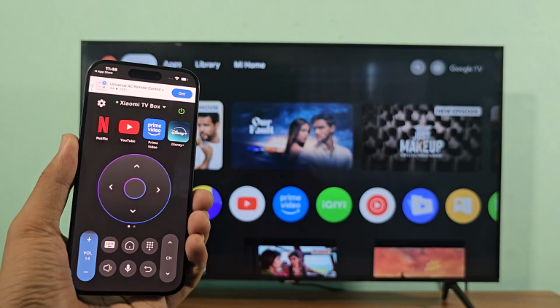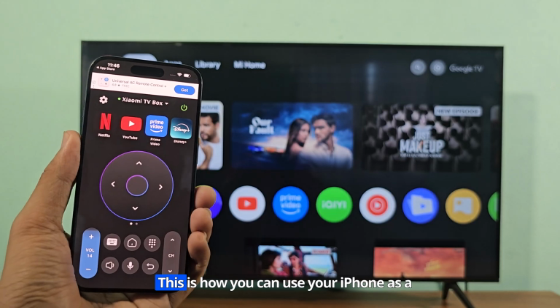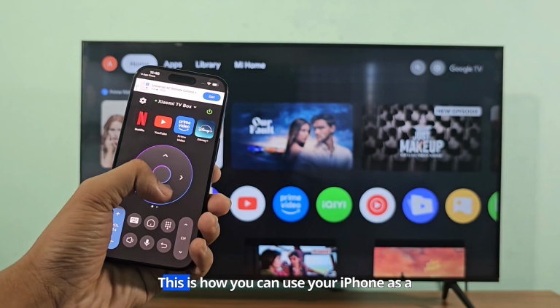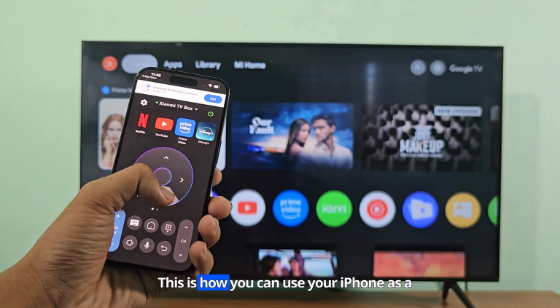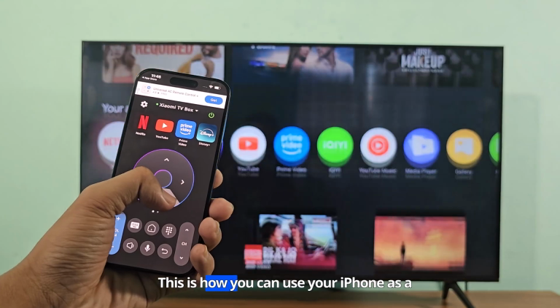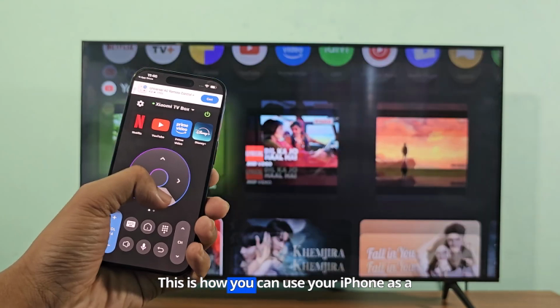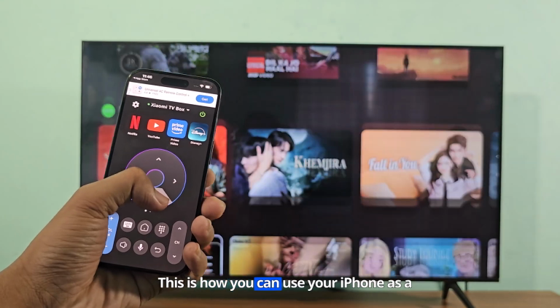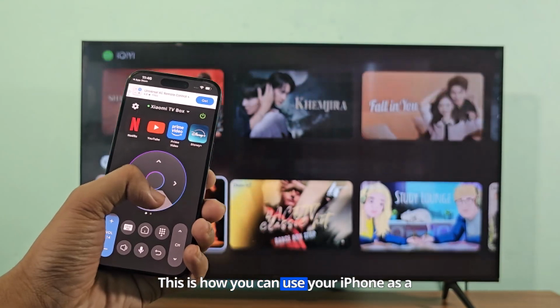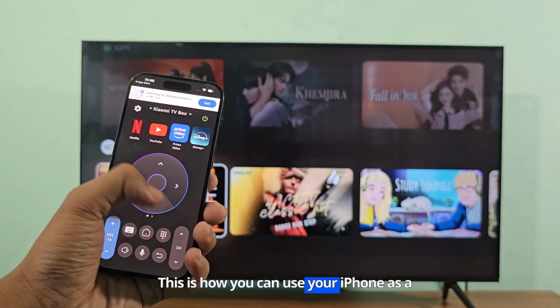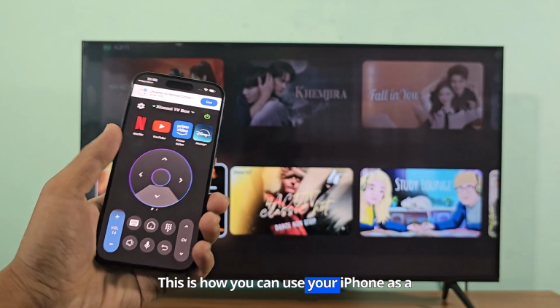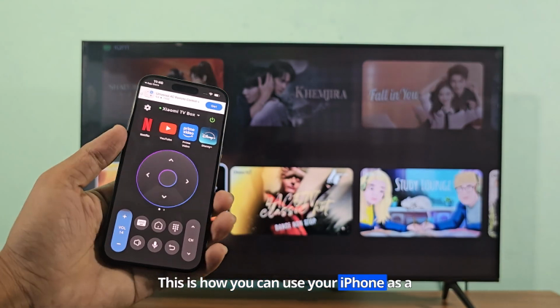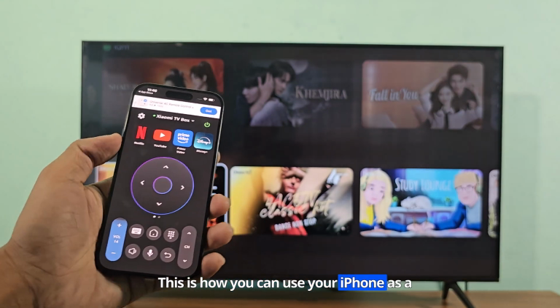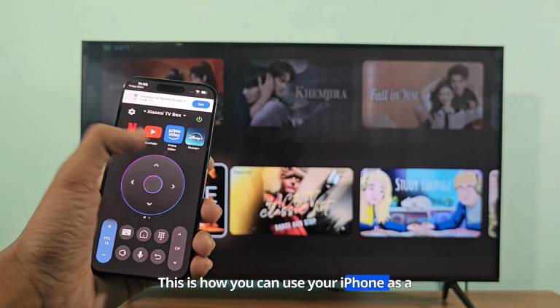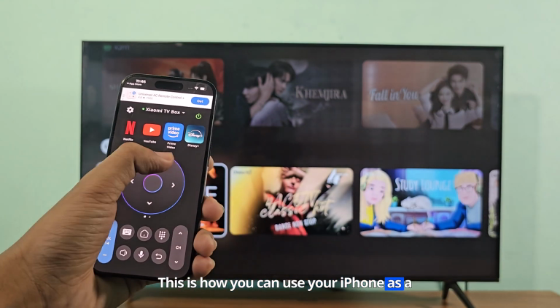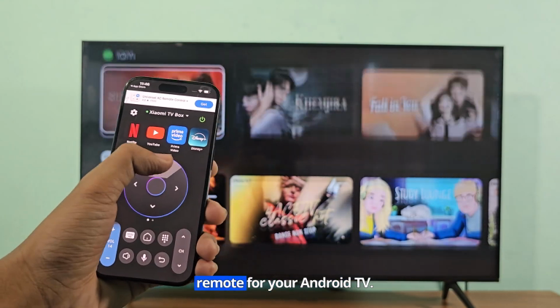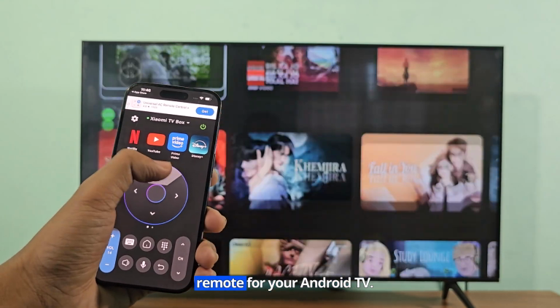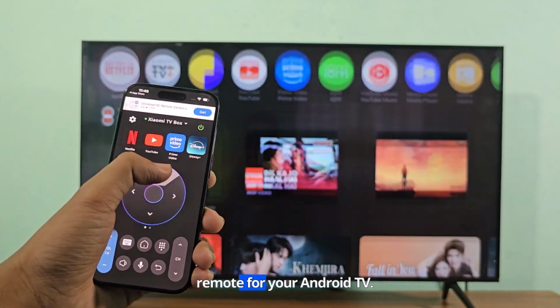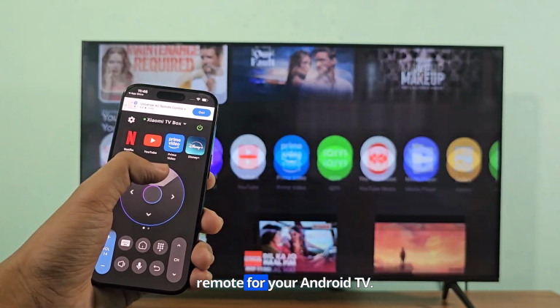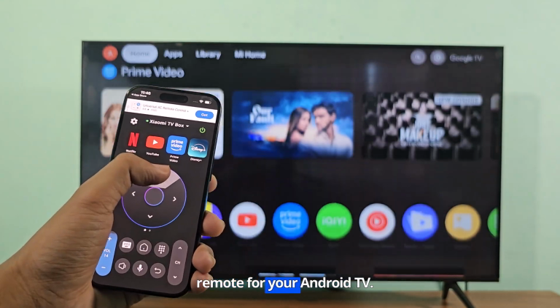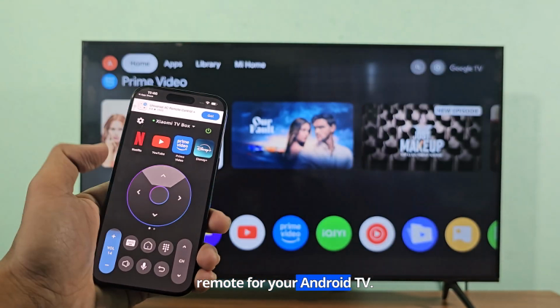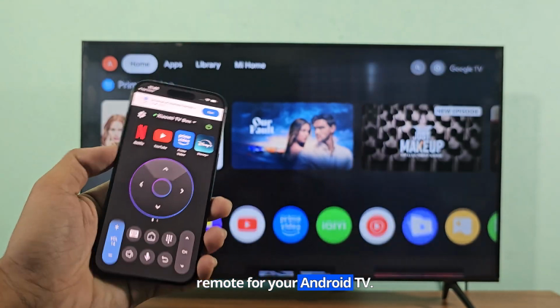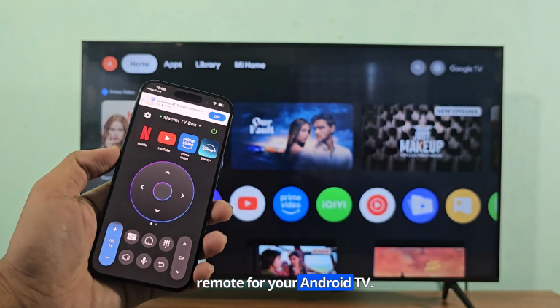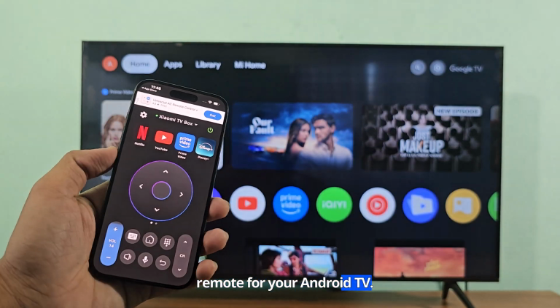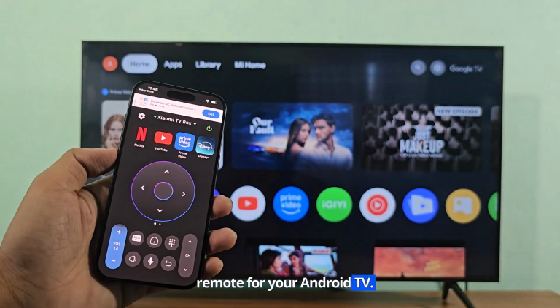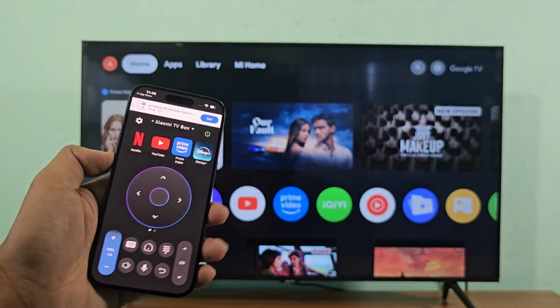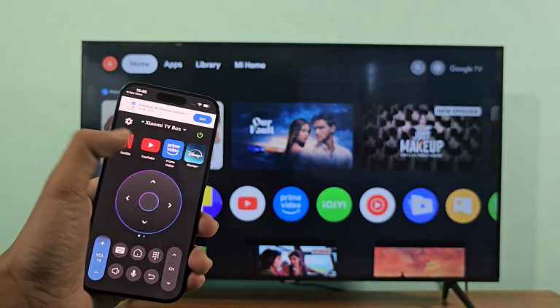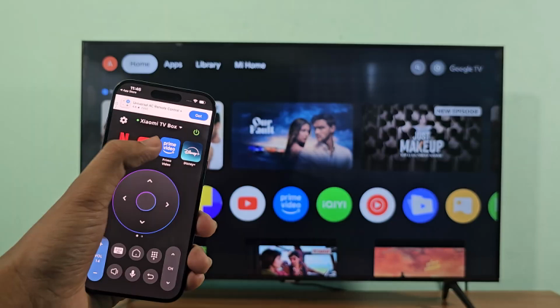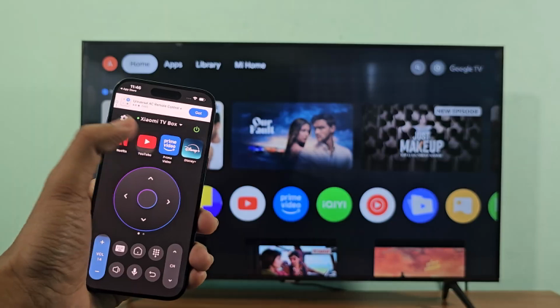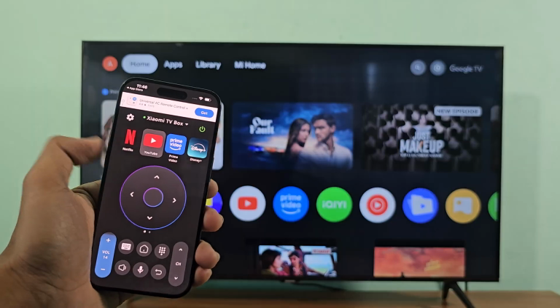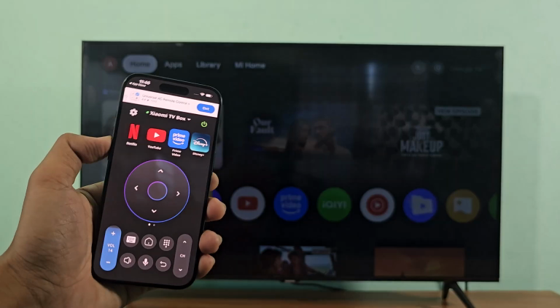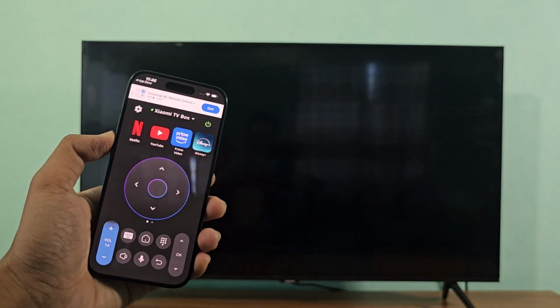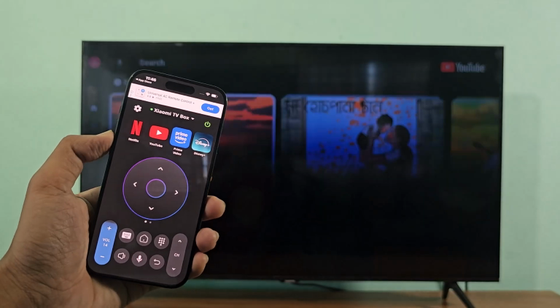This is how you can use your iPhone as a remote for your Android TV.